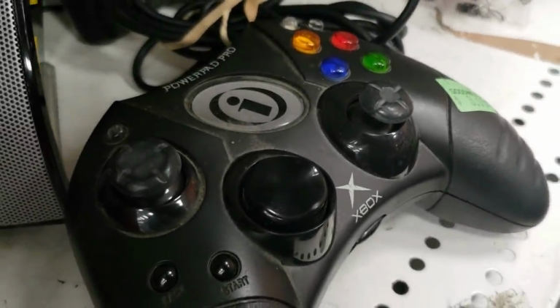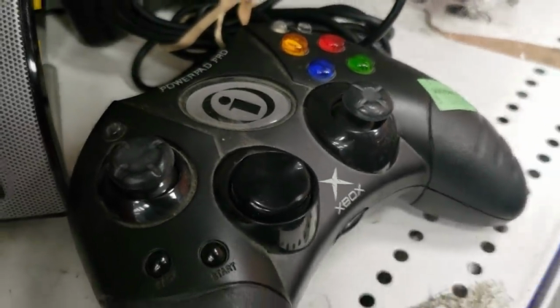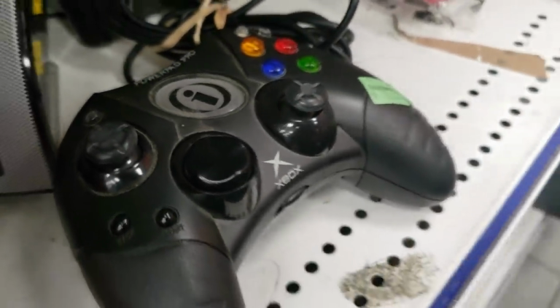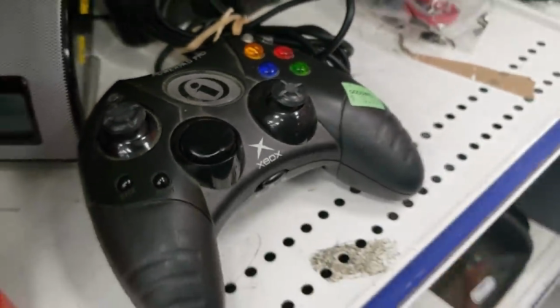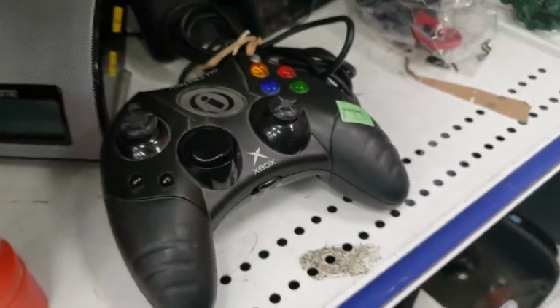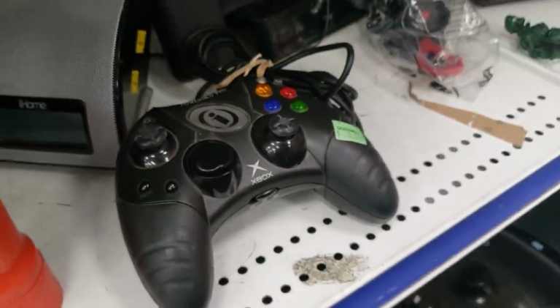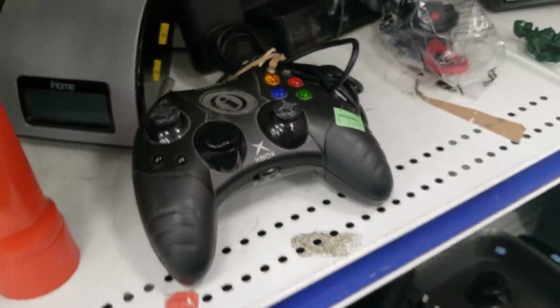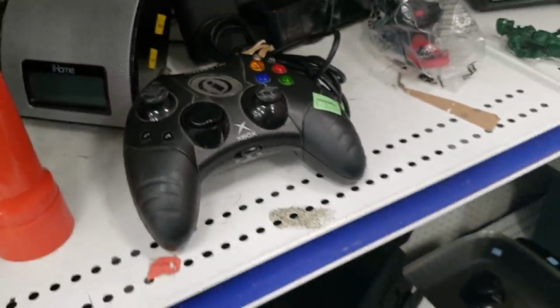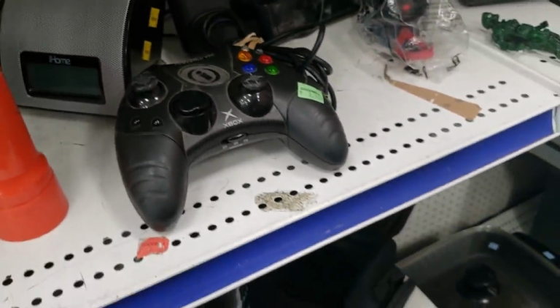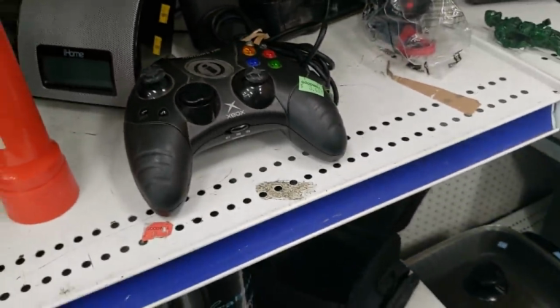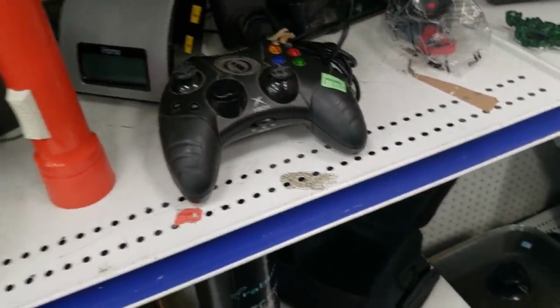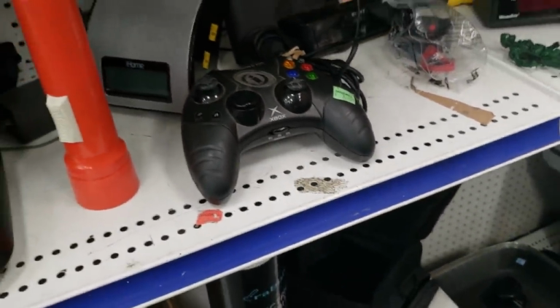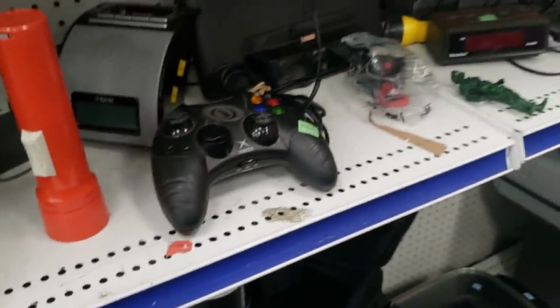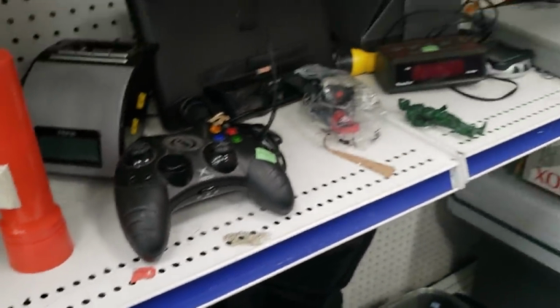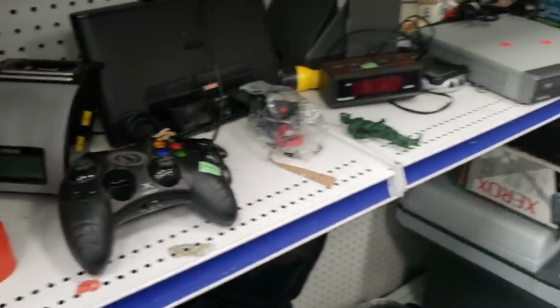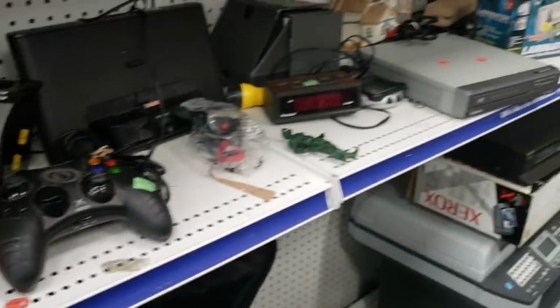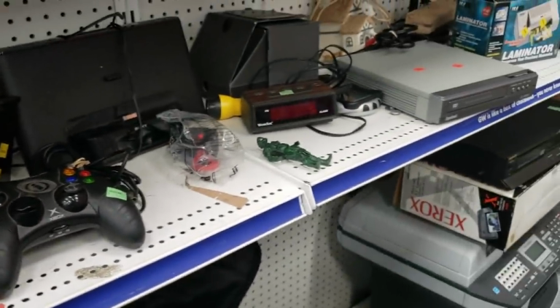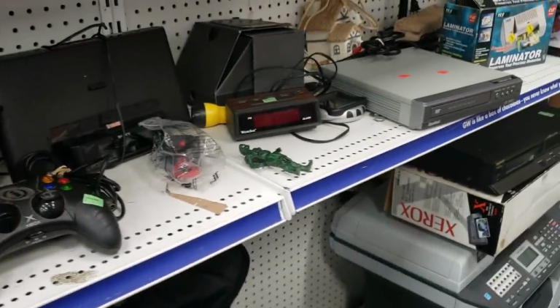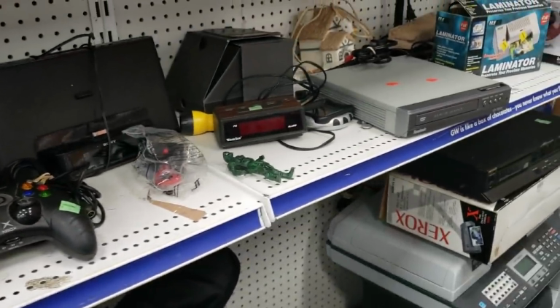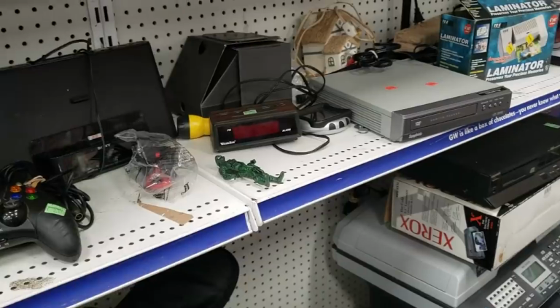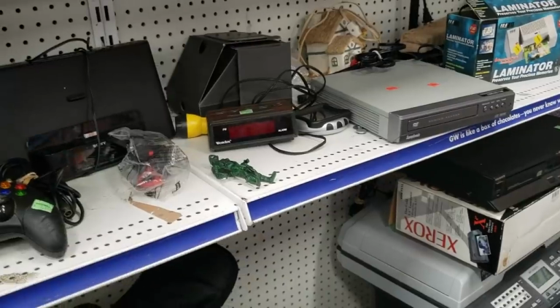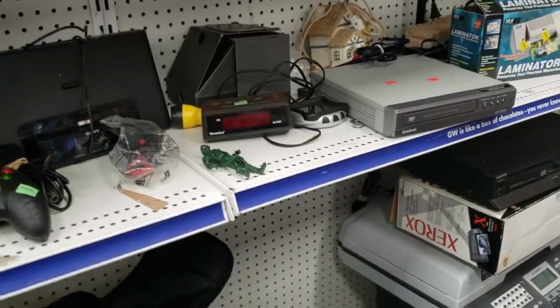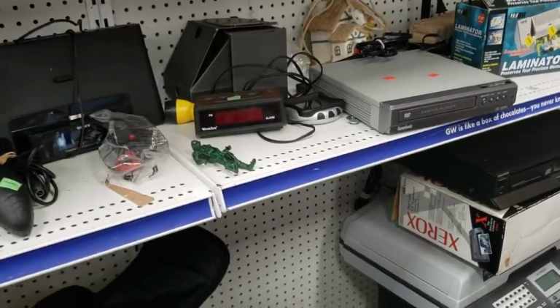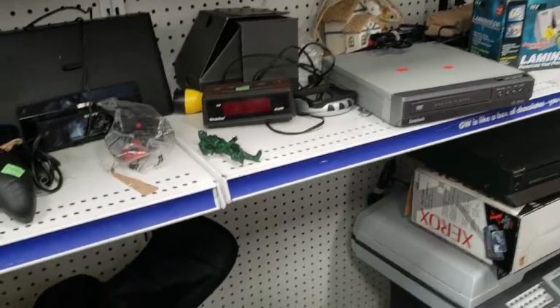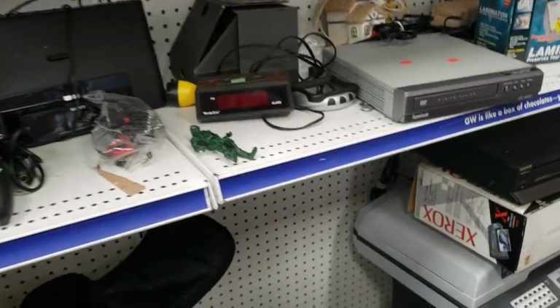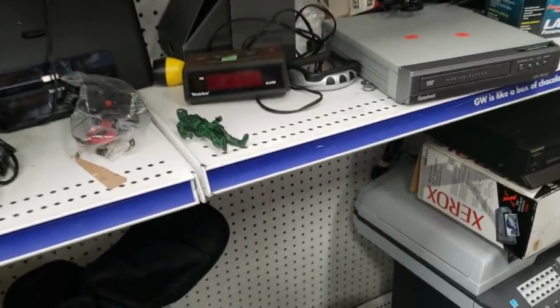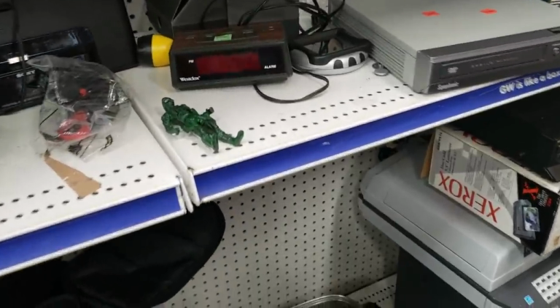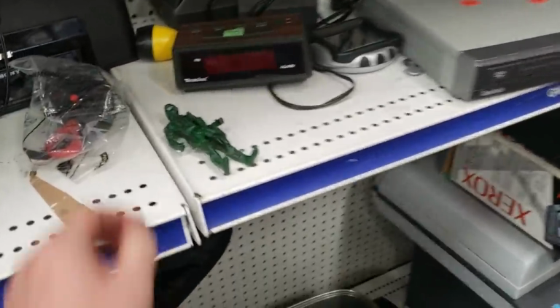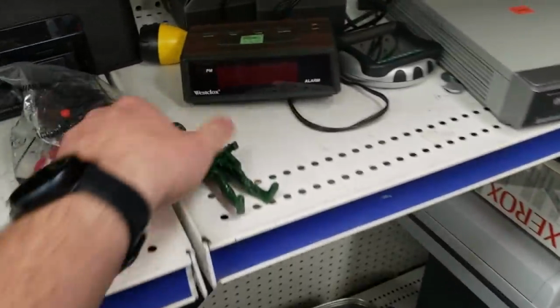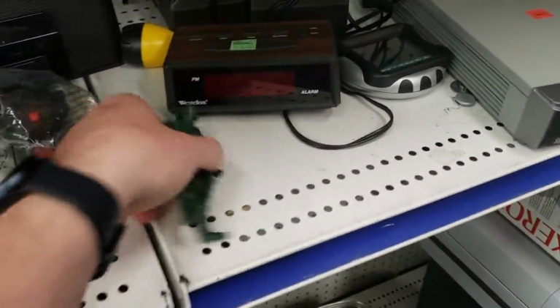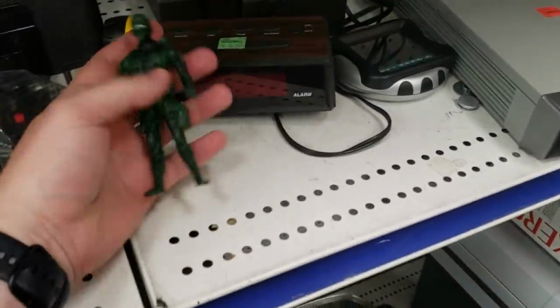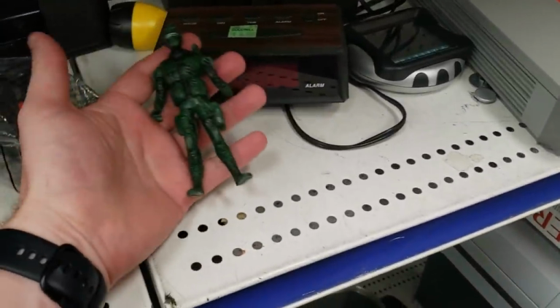Look at this controller — it is busted. That analog stick was completely bent sideways. Wouldn't be worth it there.